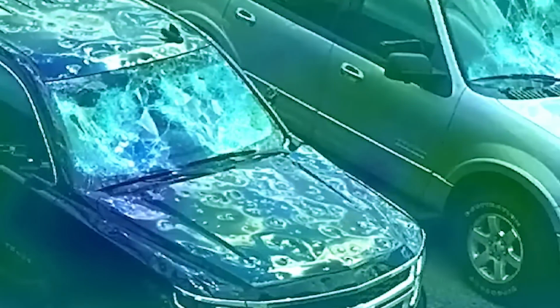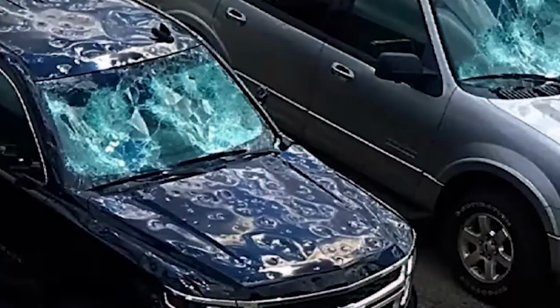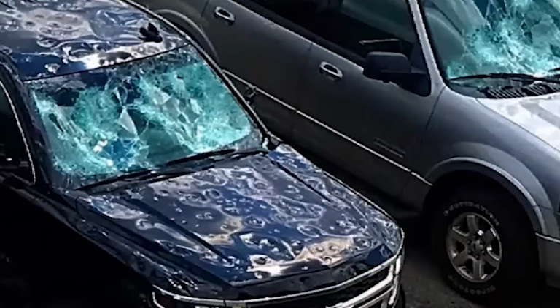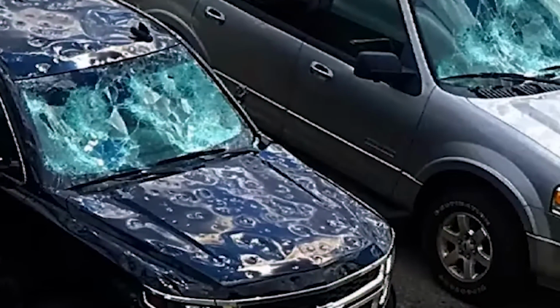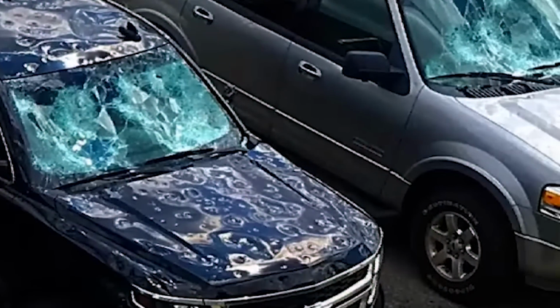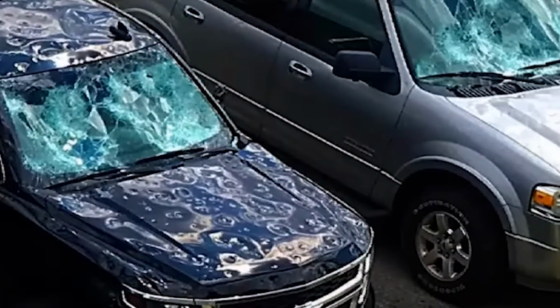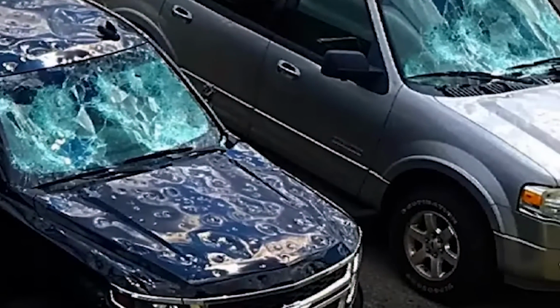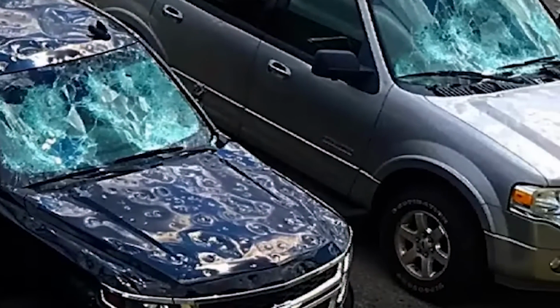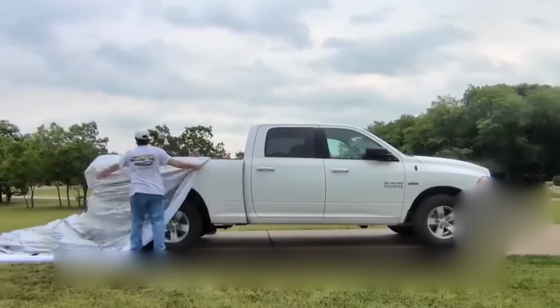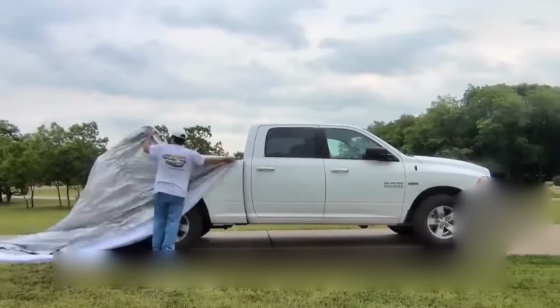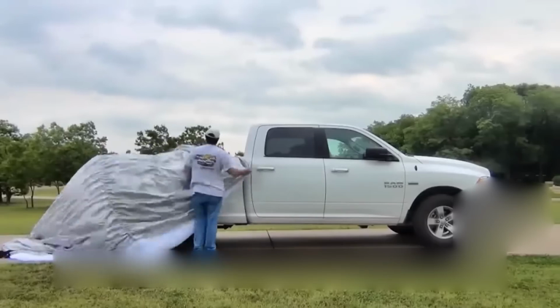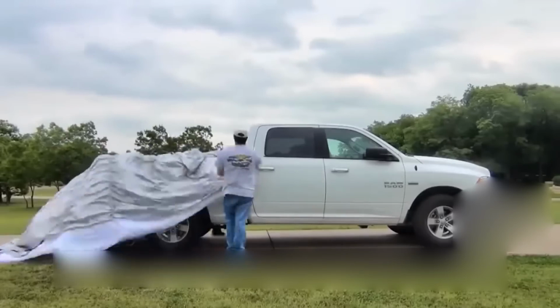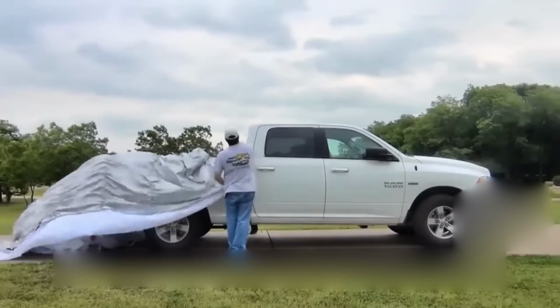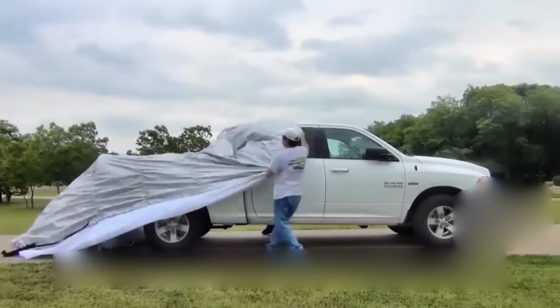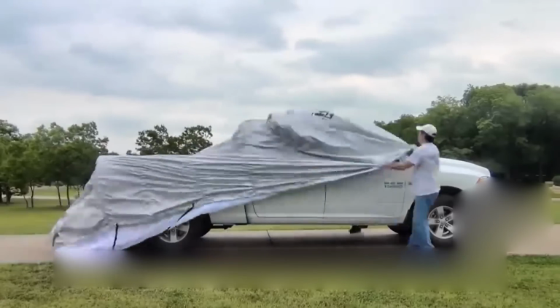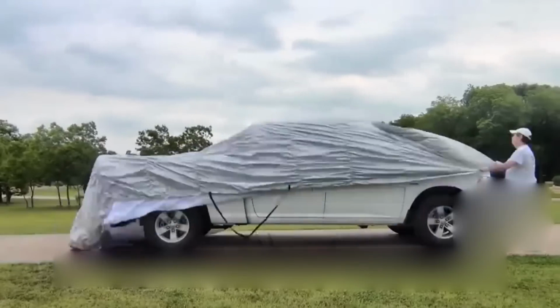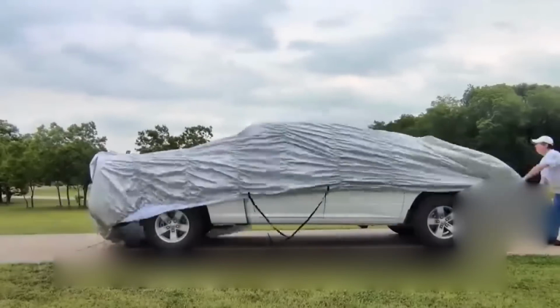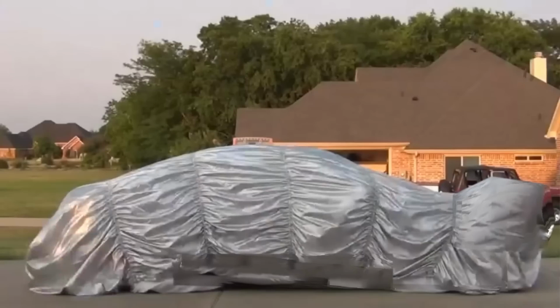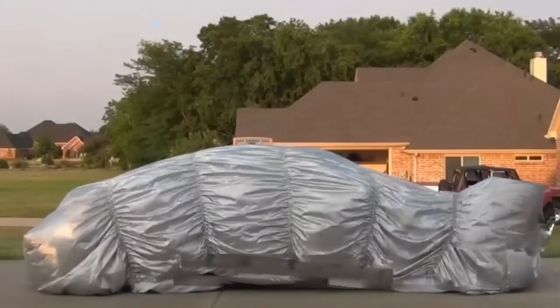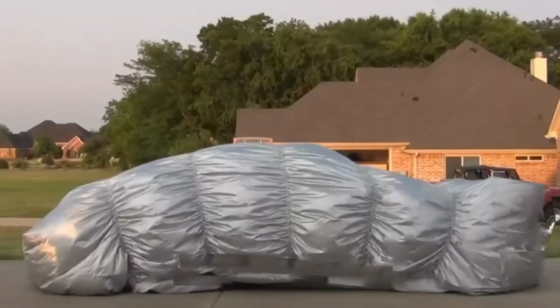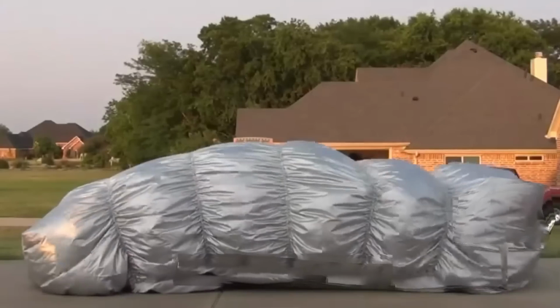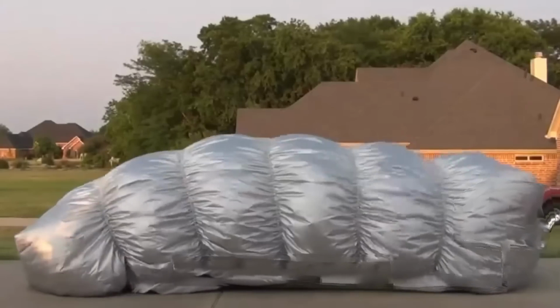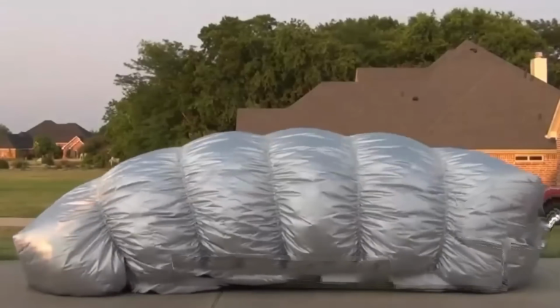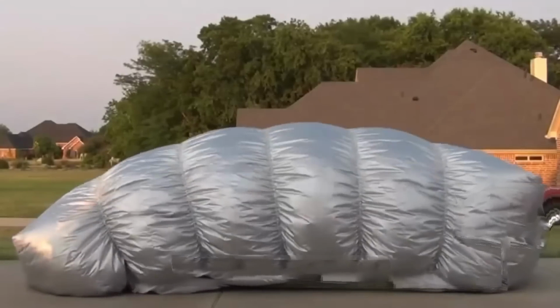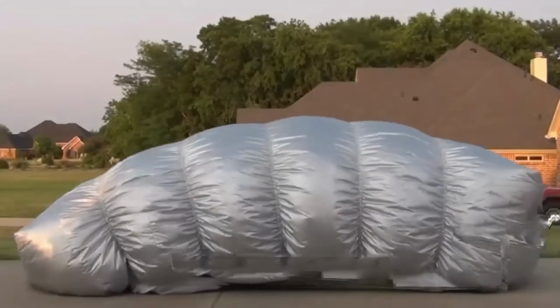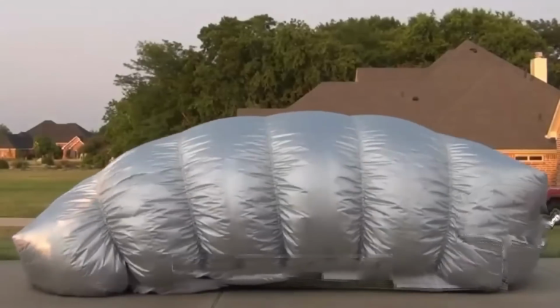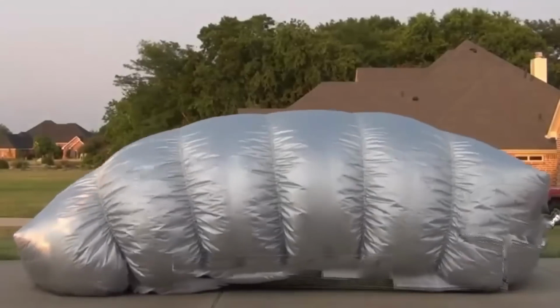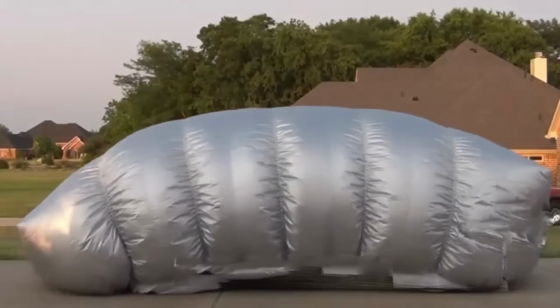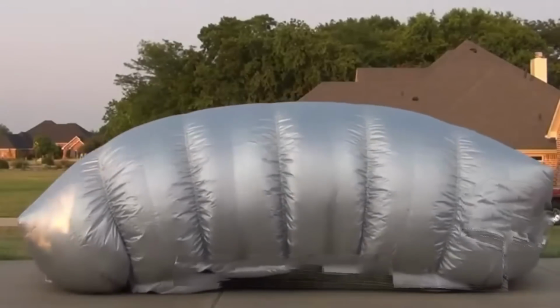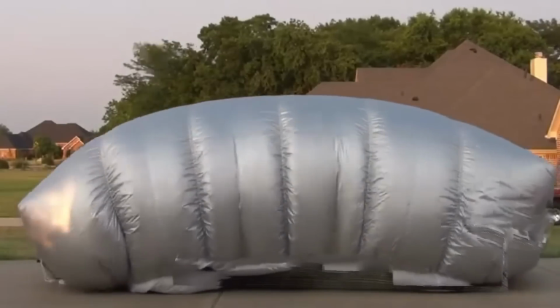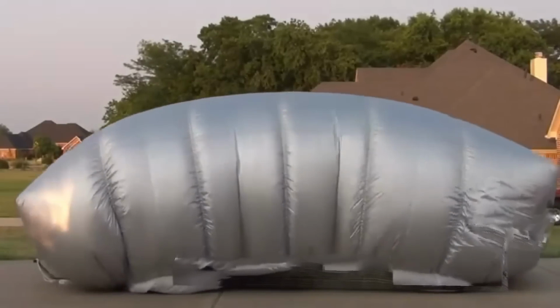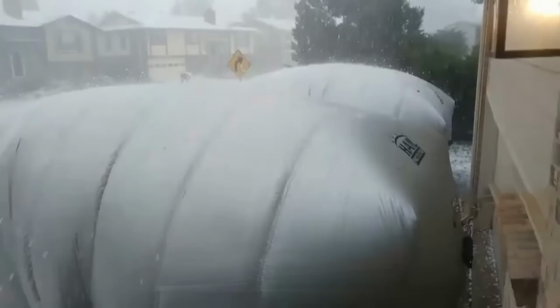Tired of the sun, rain, and birds damaging your car? Now you can protect it safely with an inflatable garage.